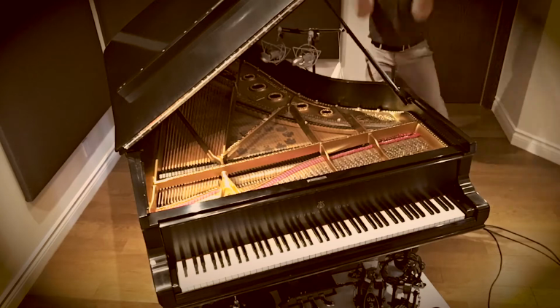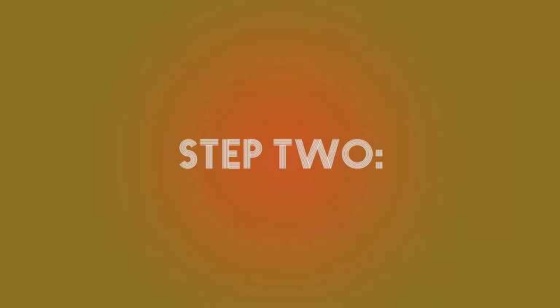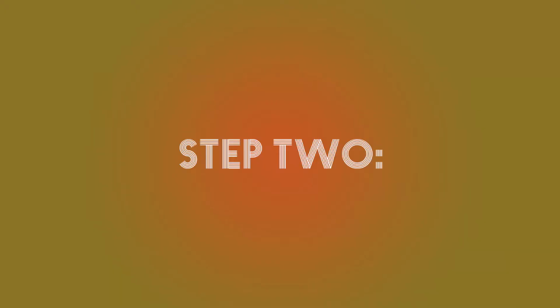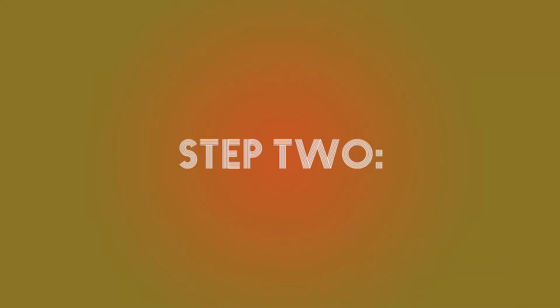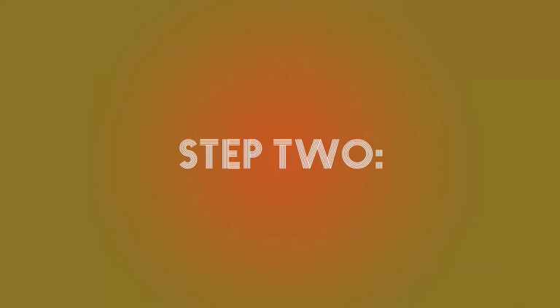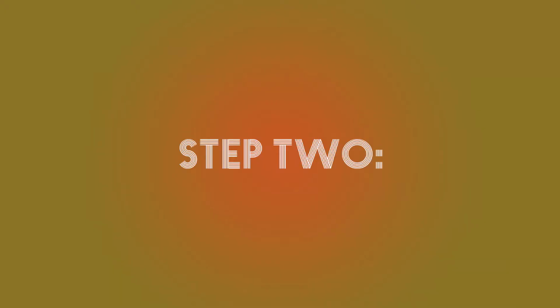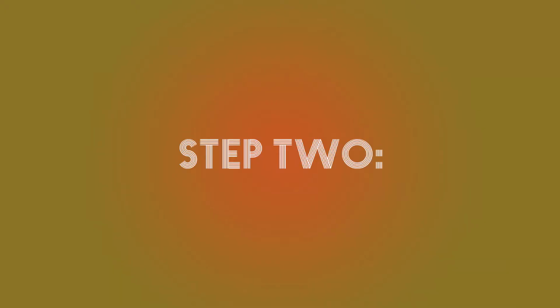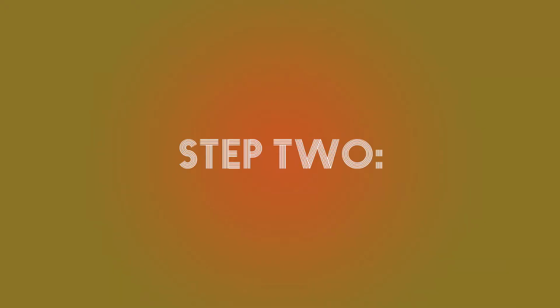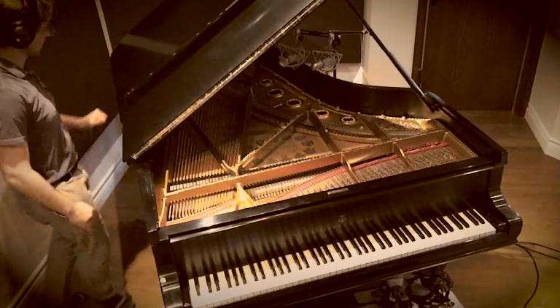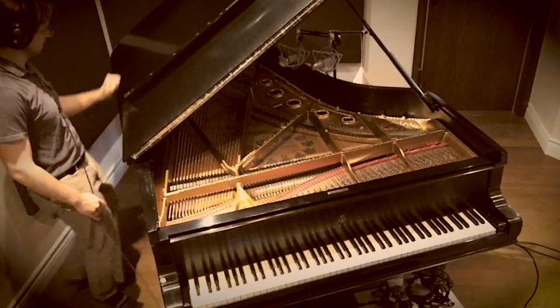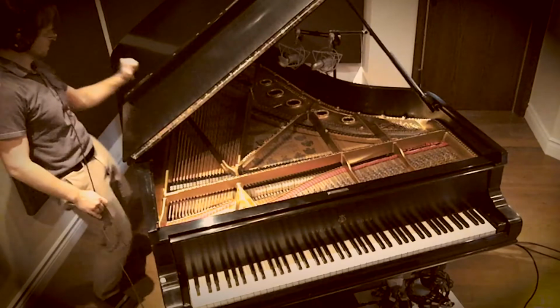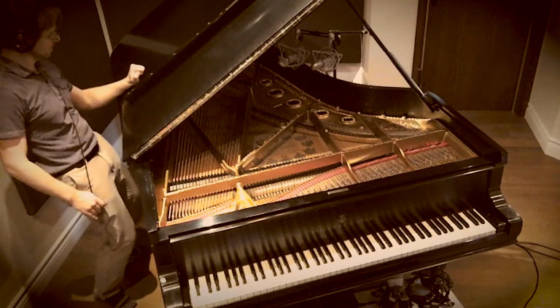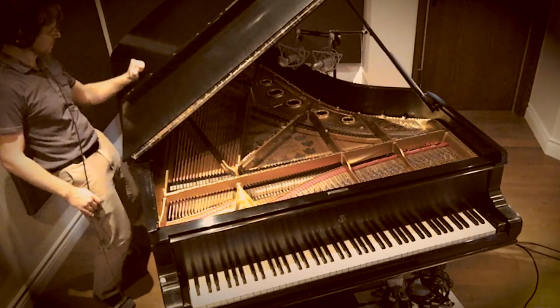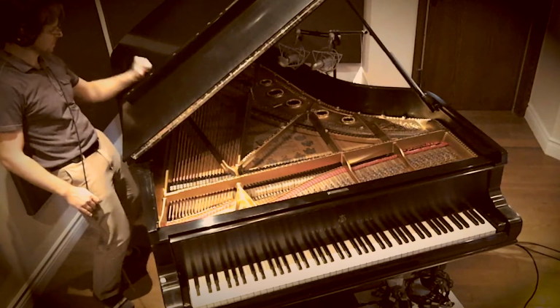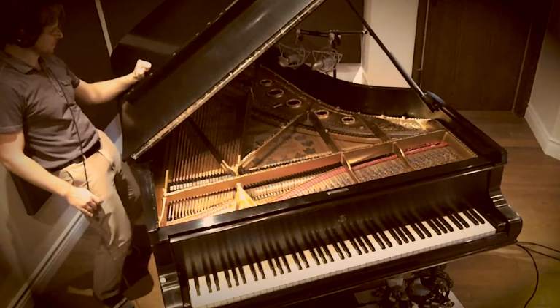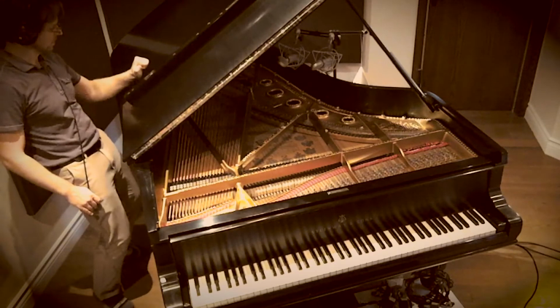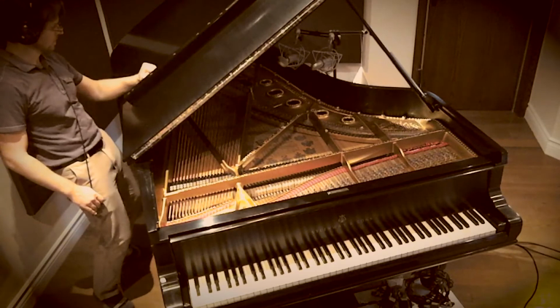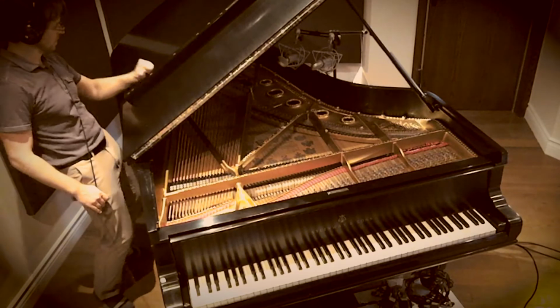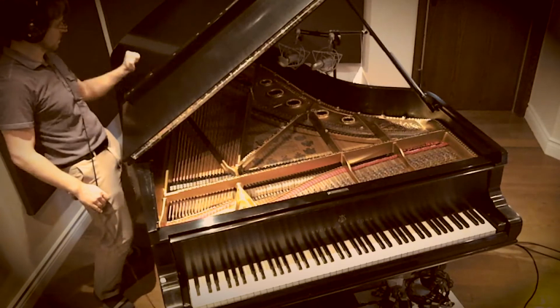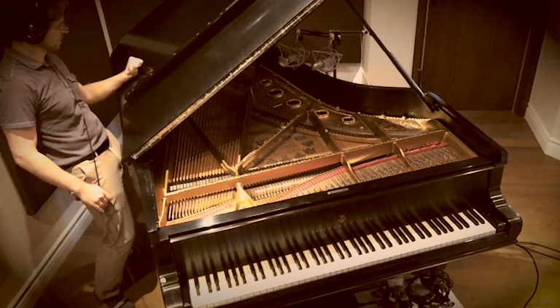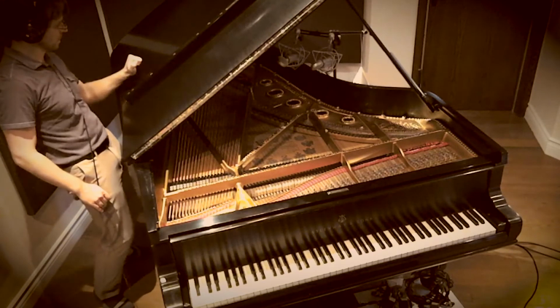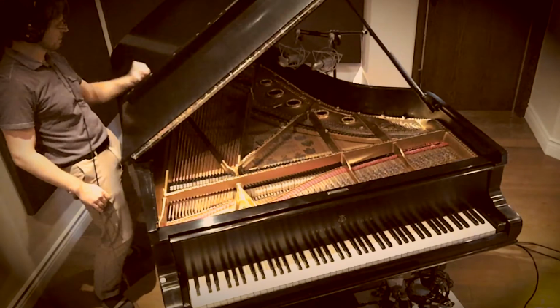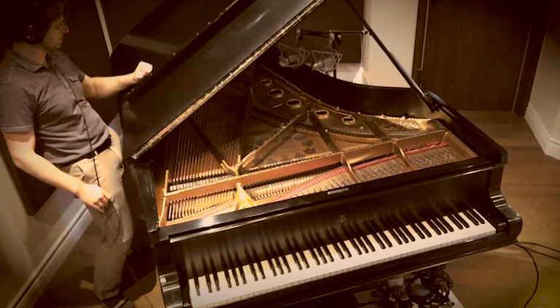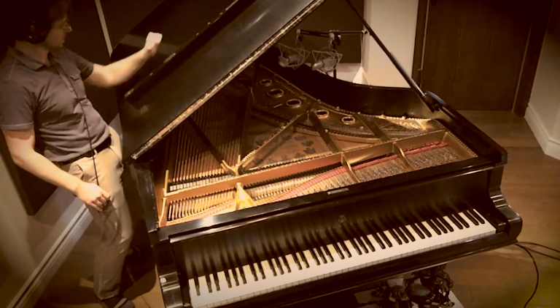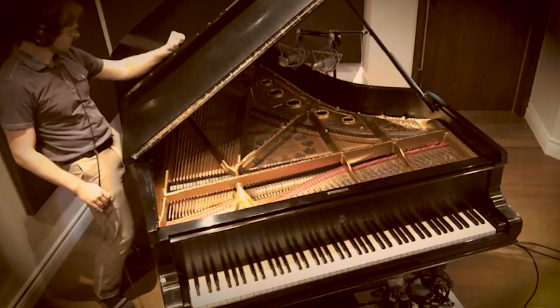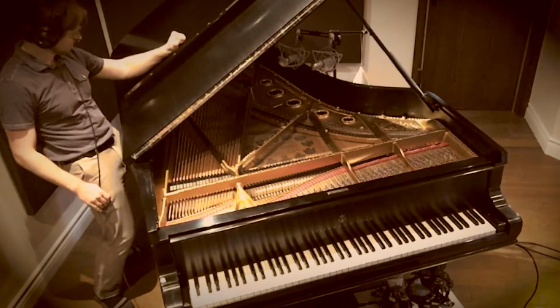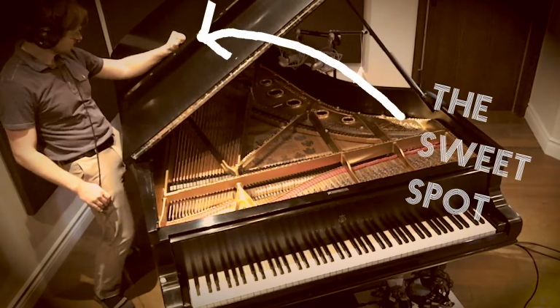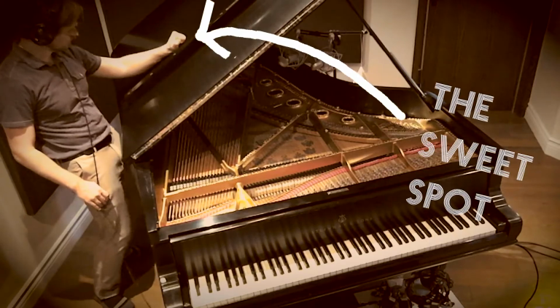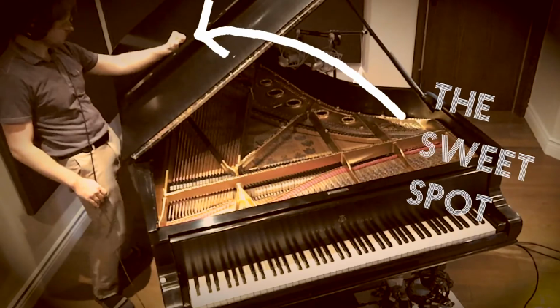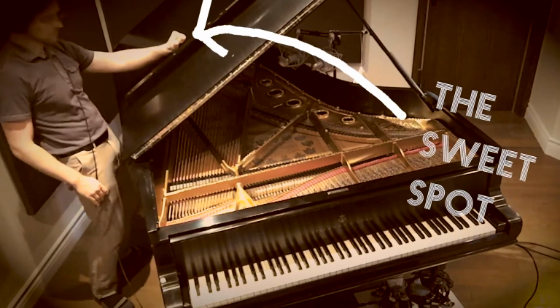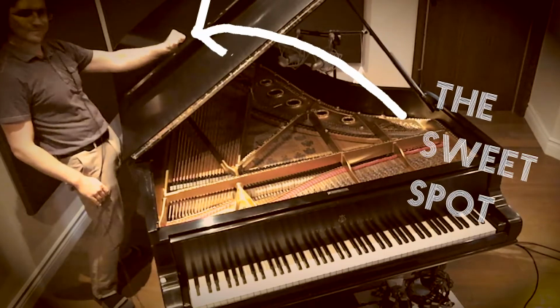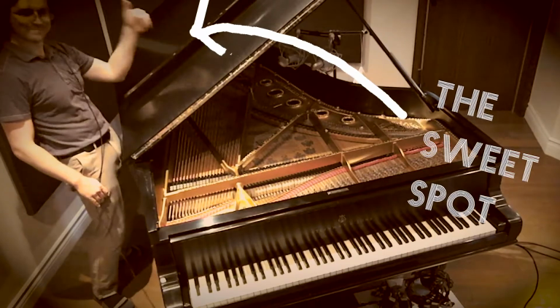Step 2: Put your hand in this position, testing different parts of the lid to find the sweet spot!